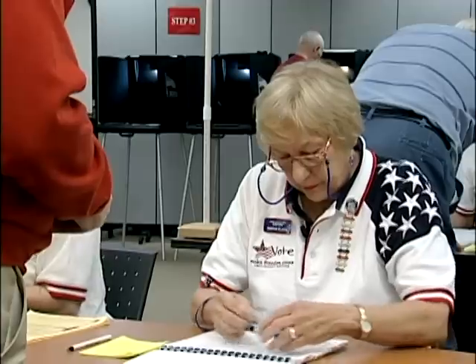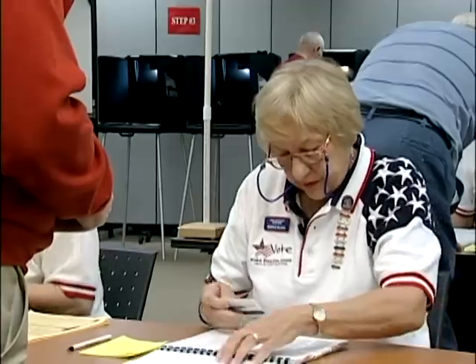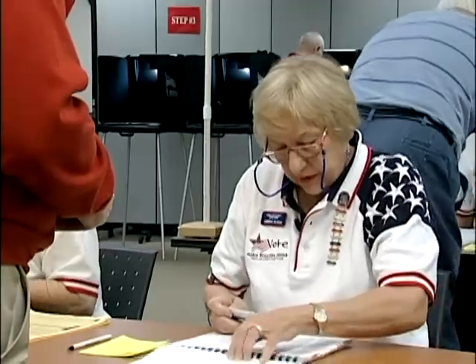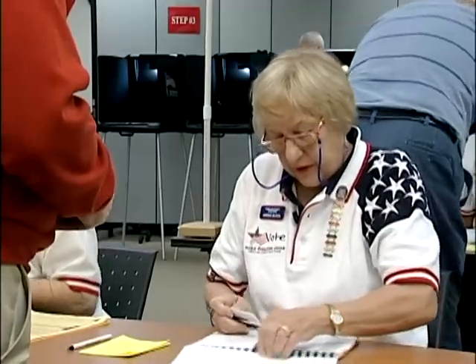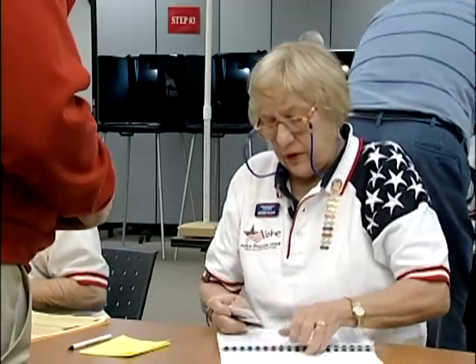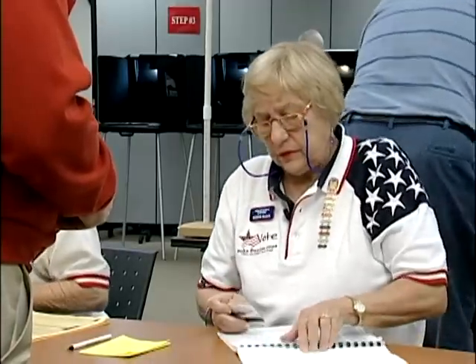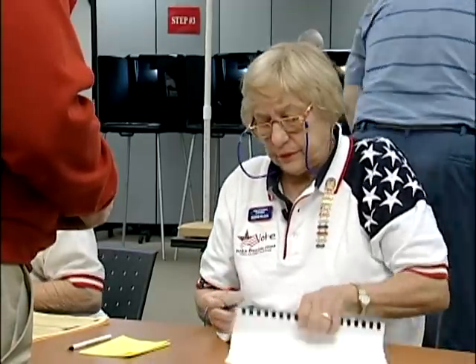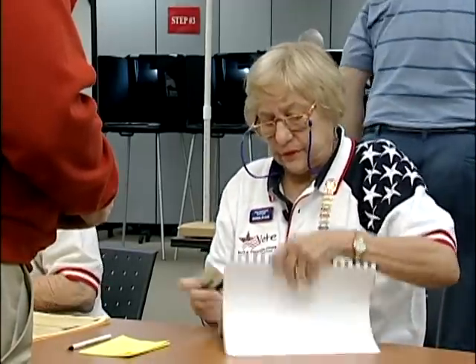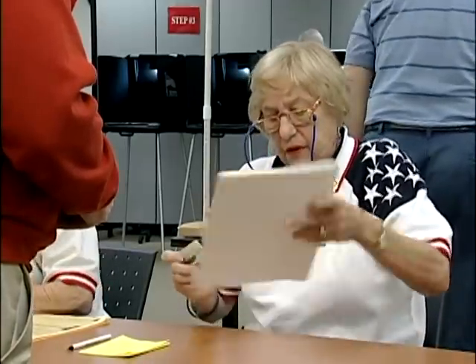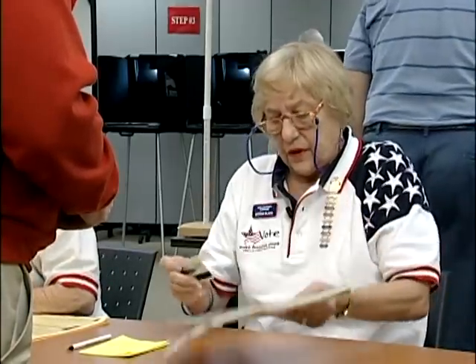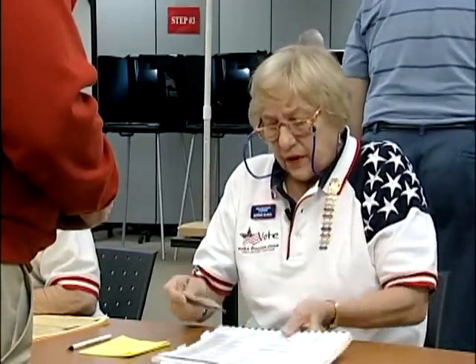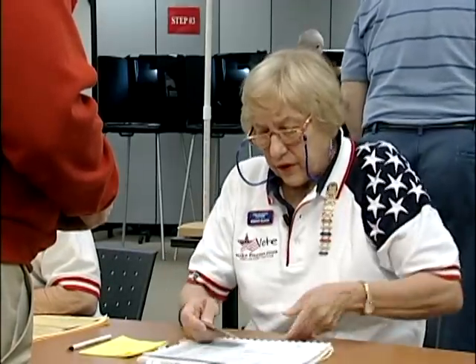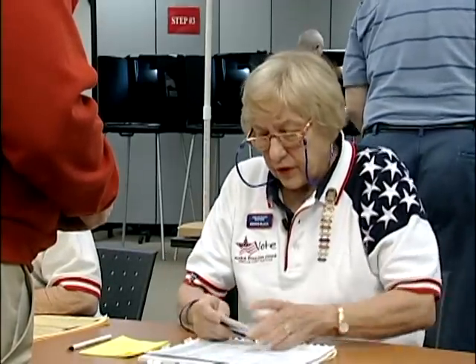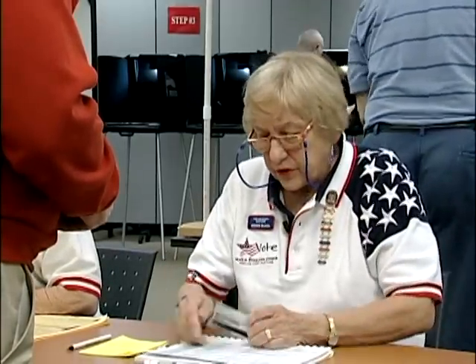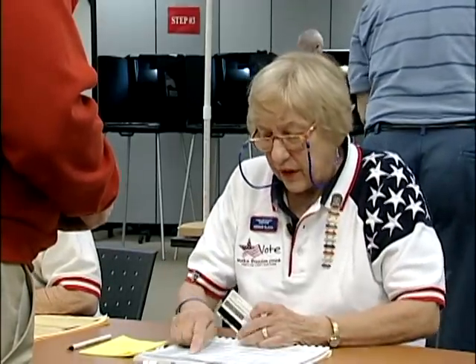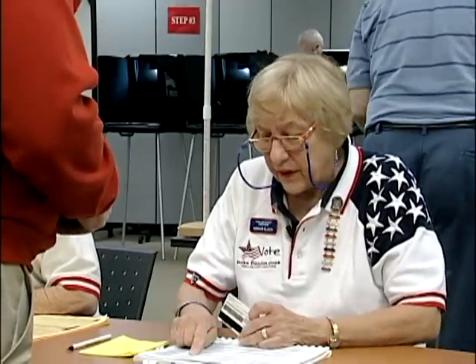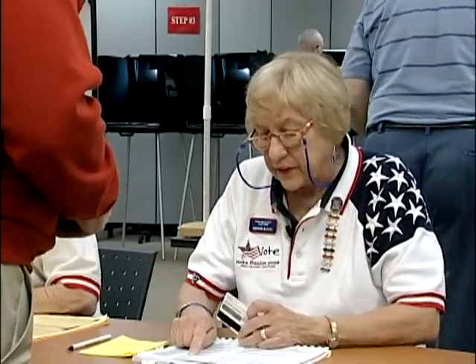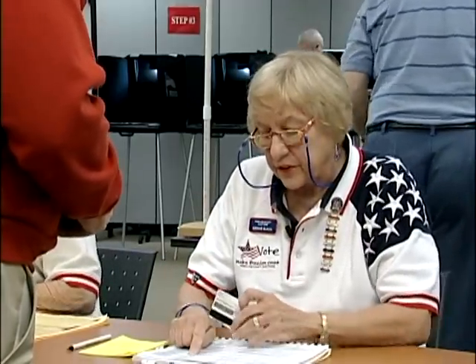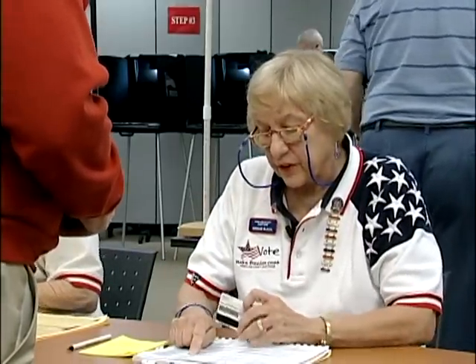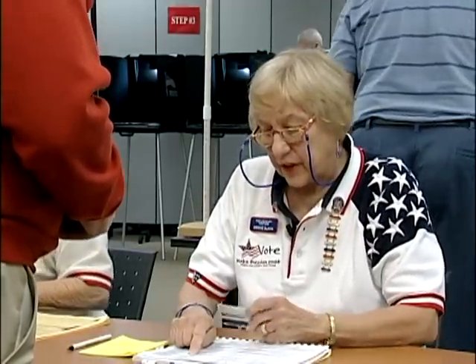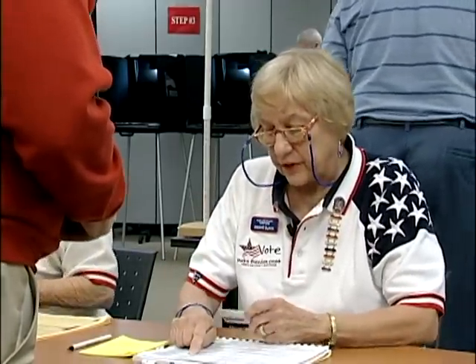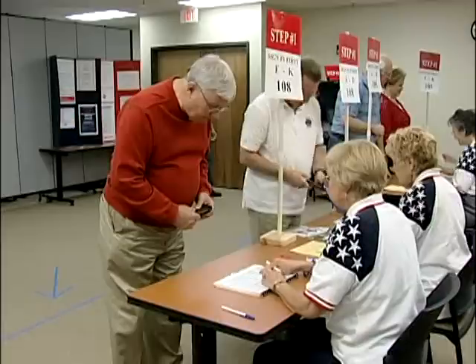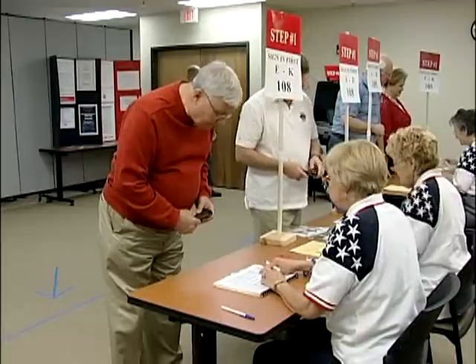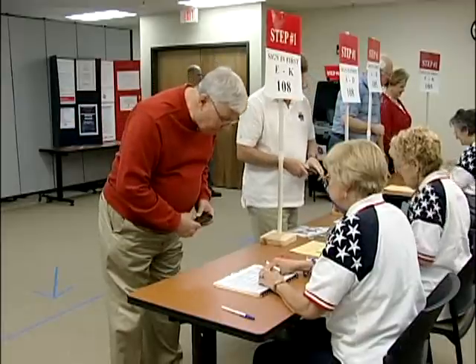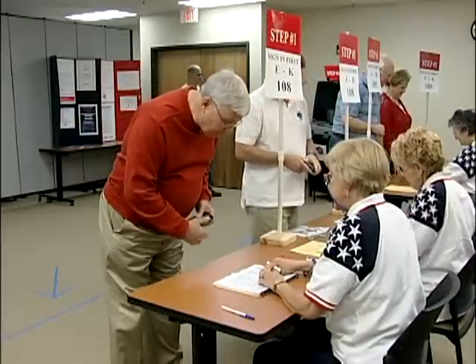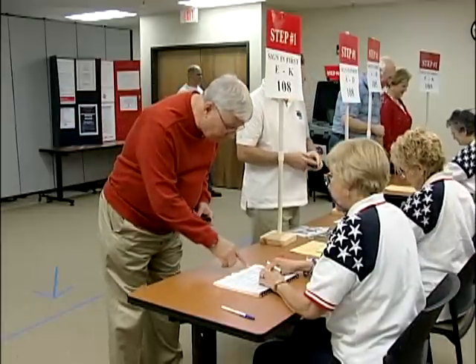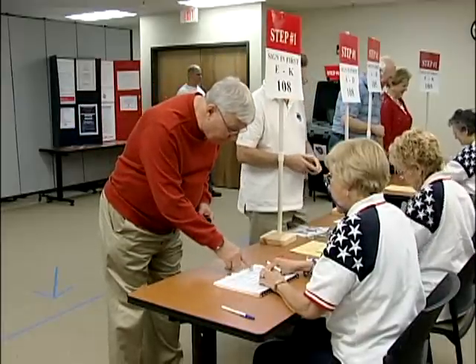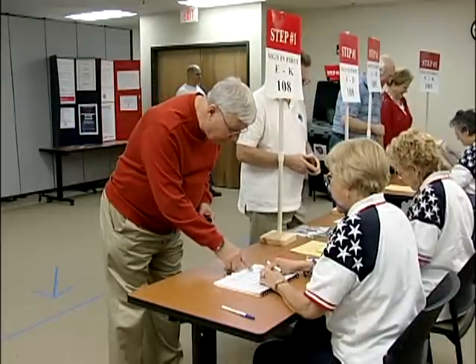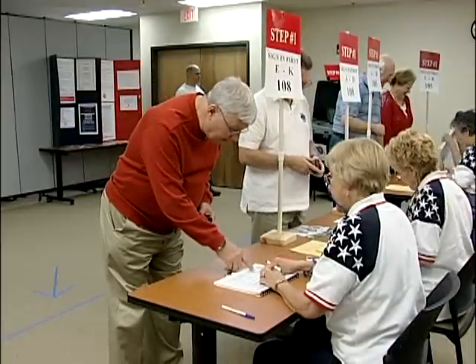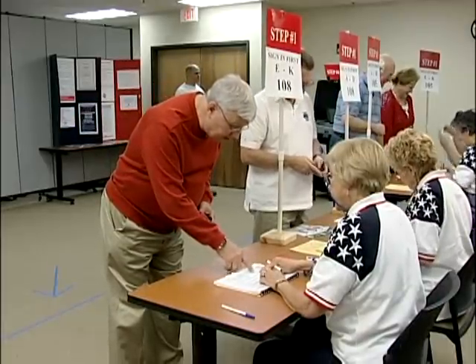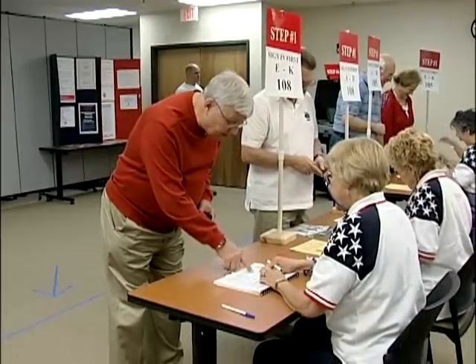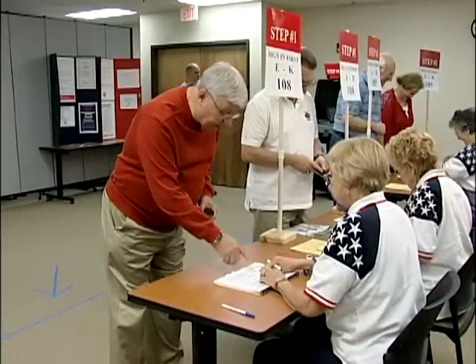Mr. Calandro, could you verify that this is your current address? Yes, that's correct.